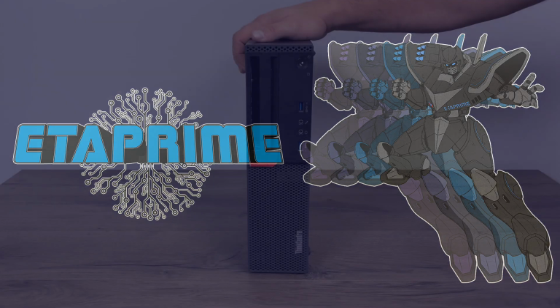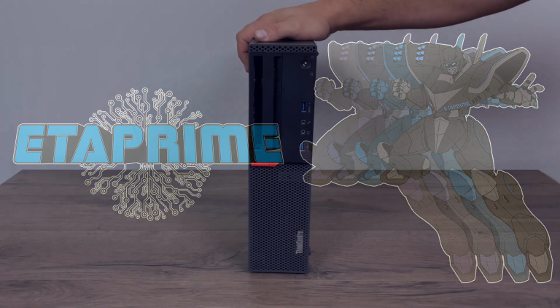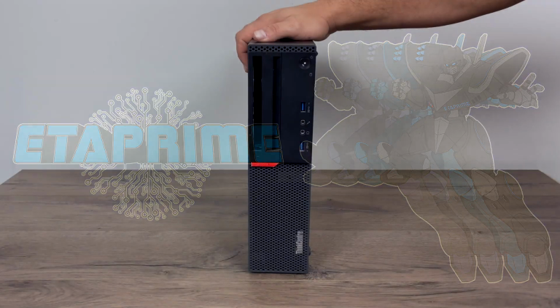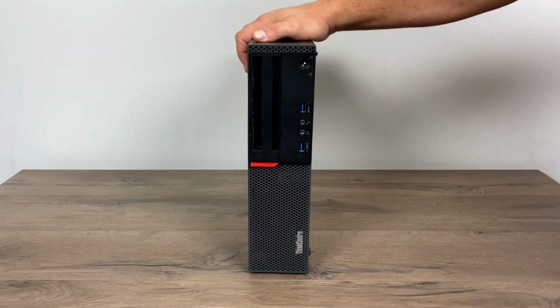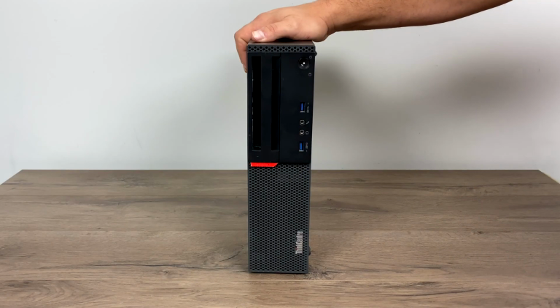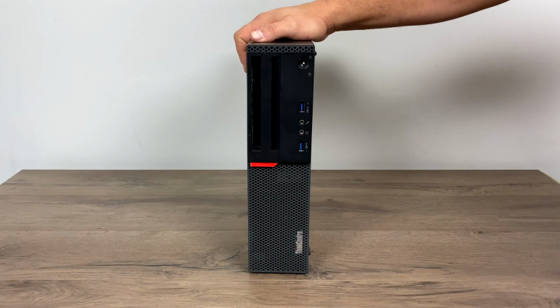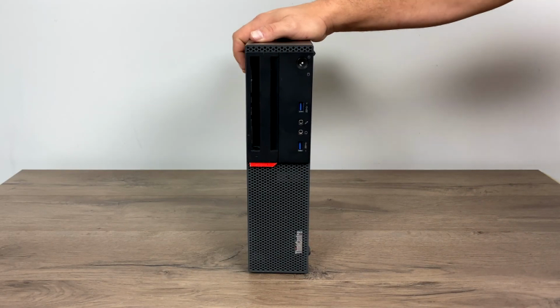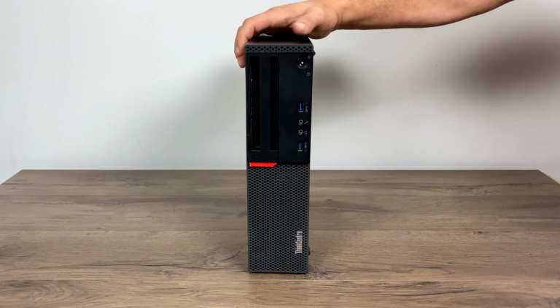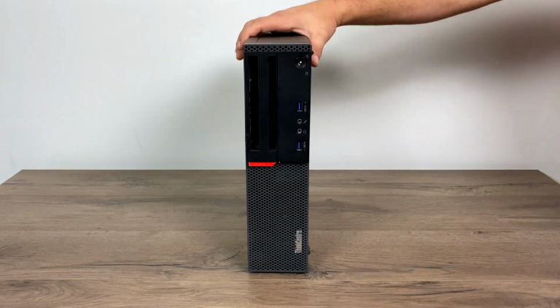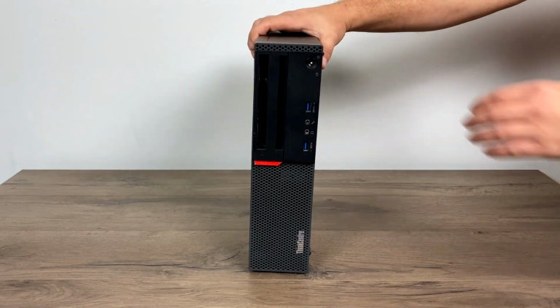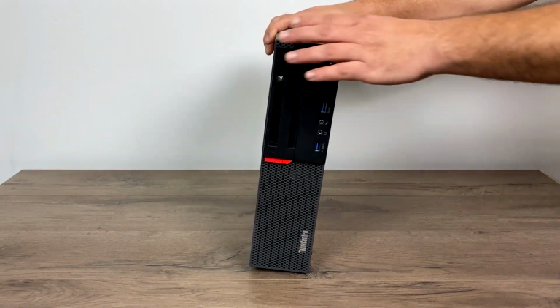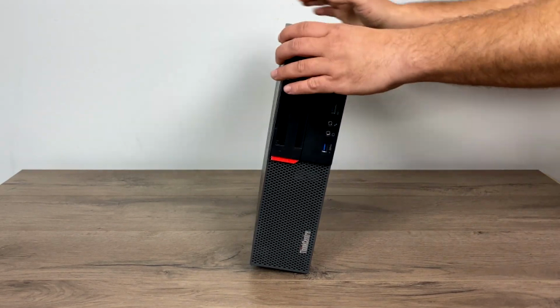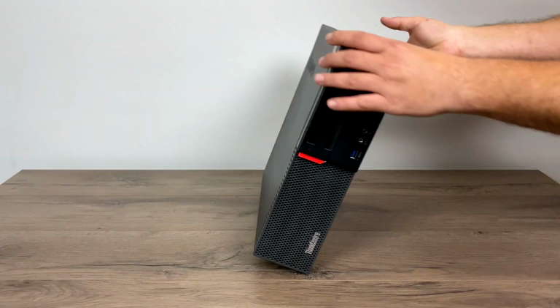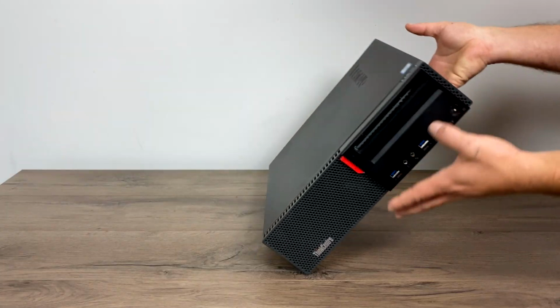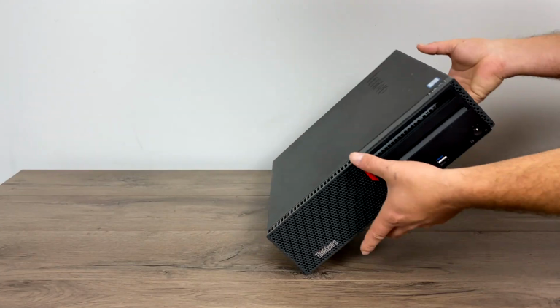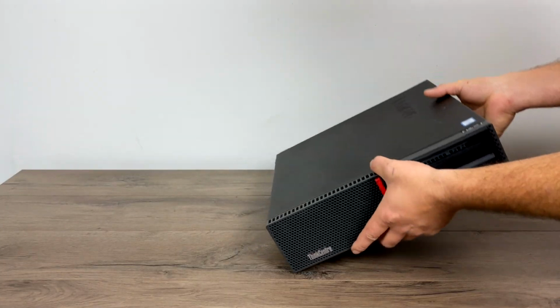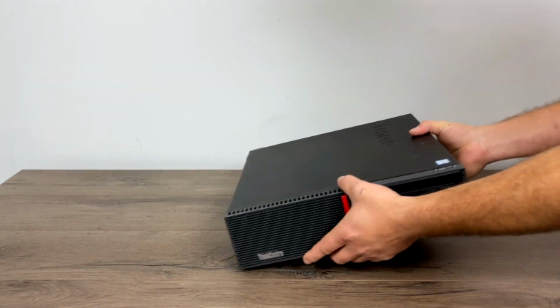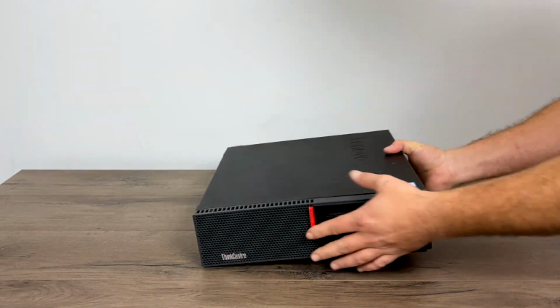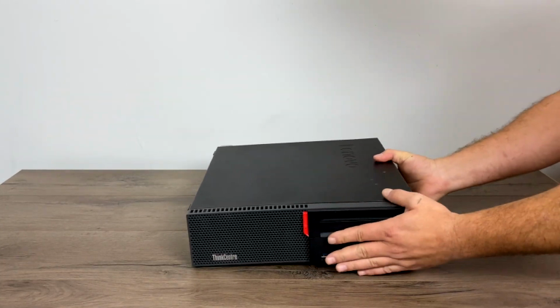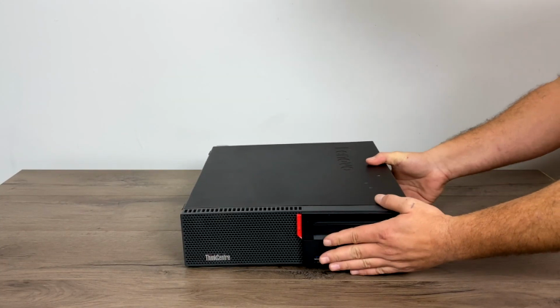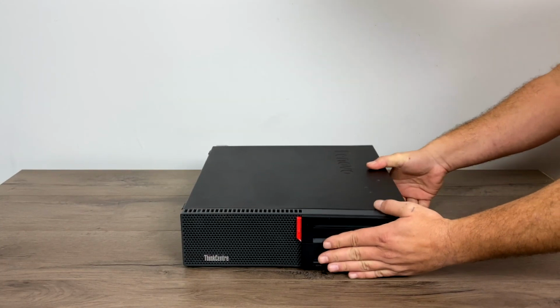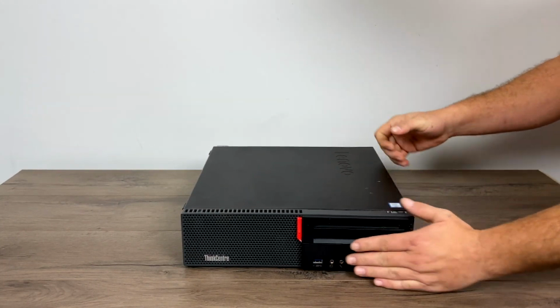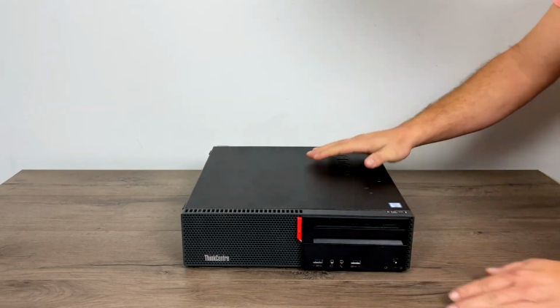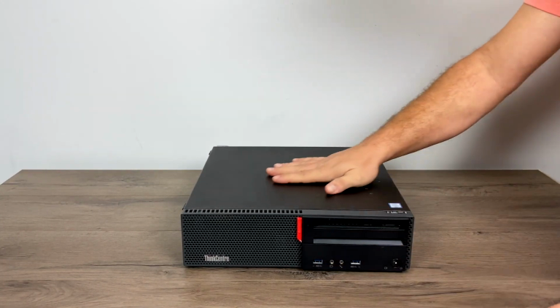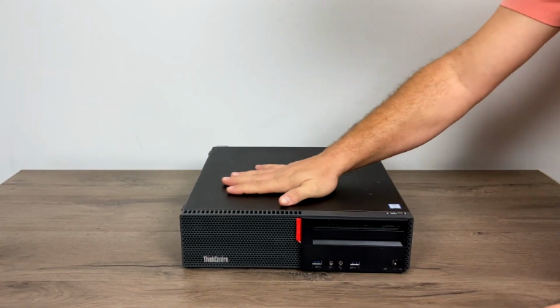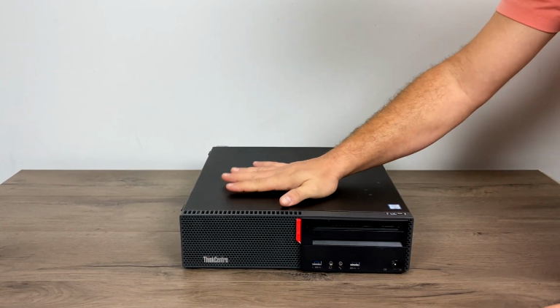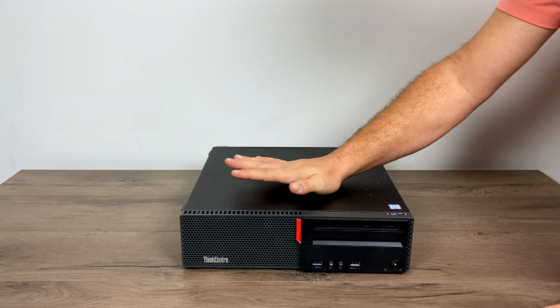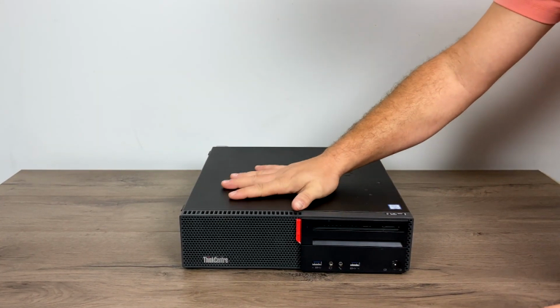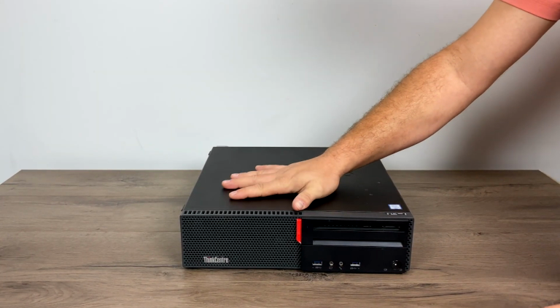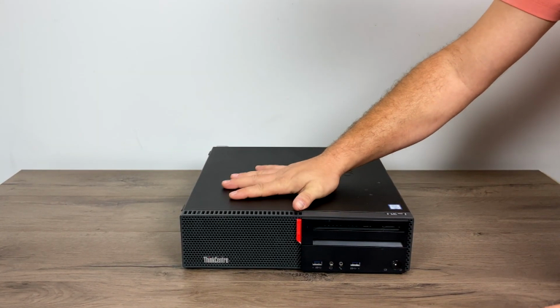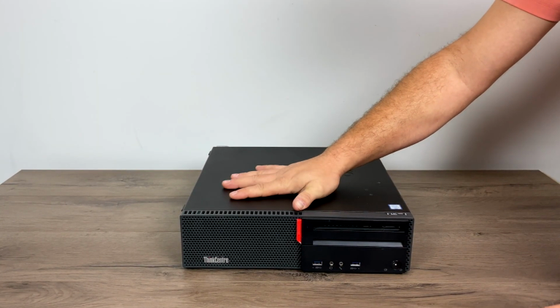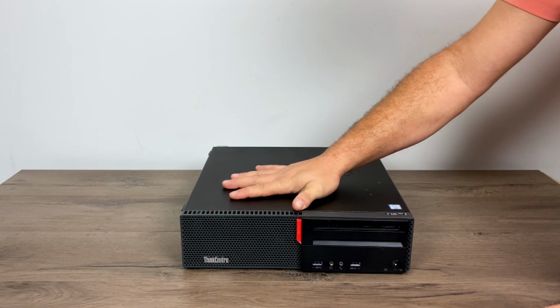What's going on guys? It's ETA Prime back here again. Today I'm going to be turning this old business PC into a little emulation powerhouse.